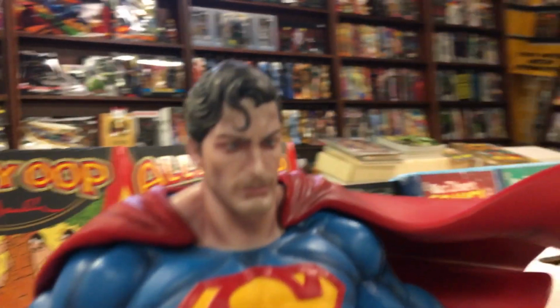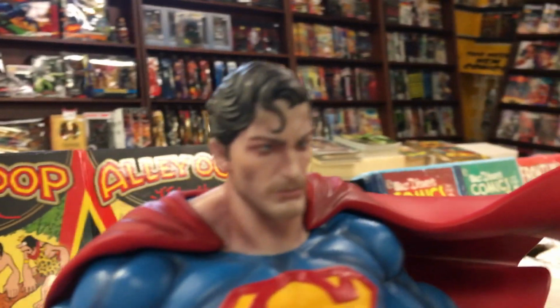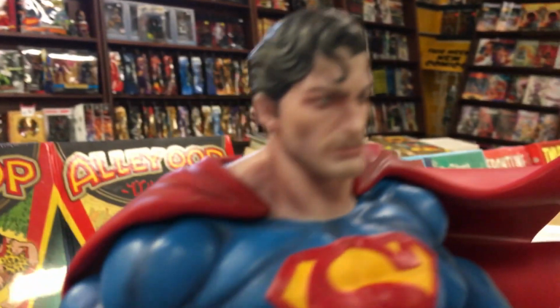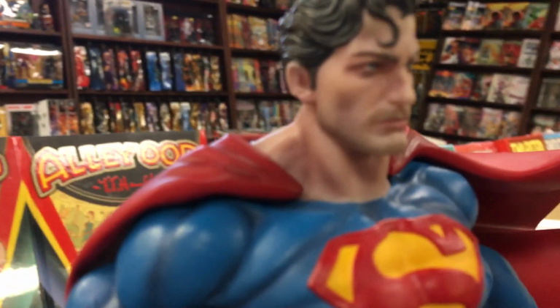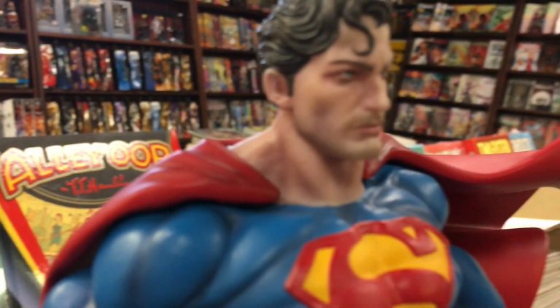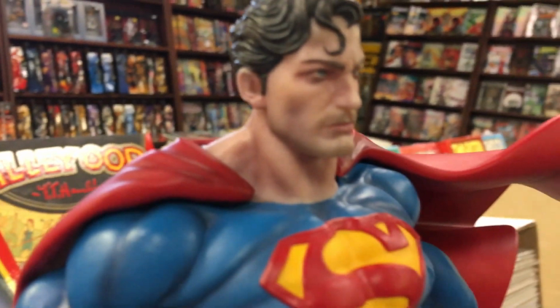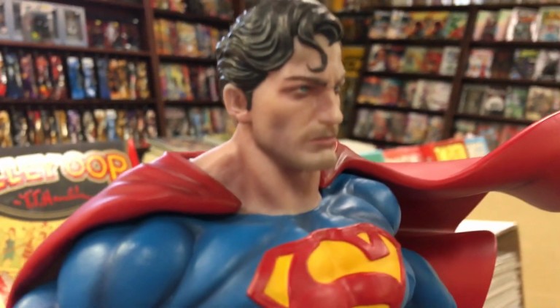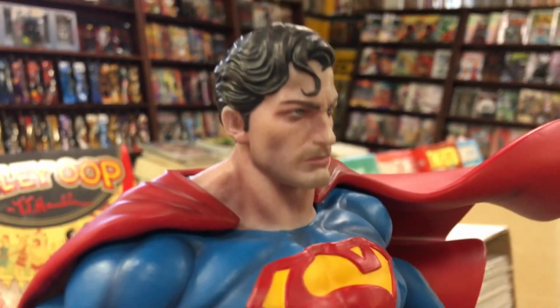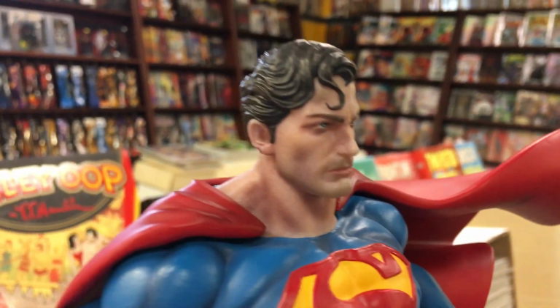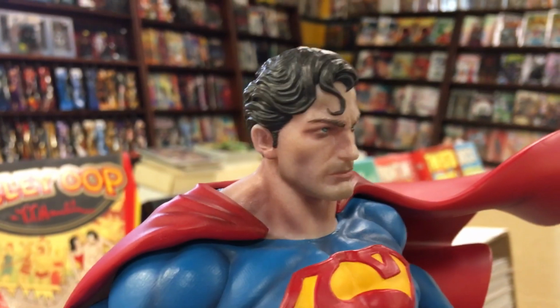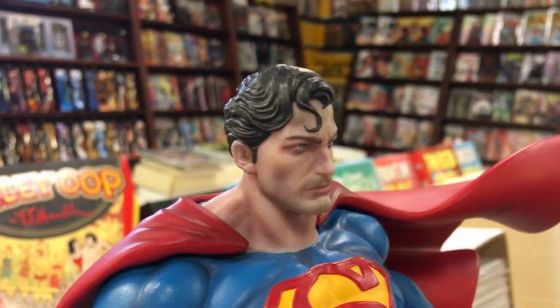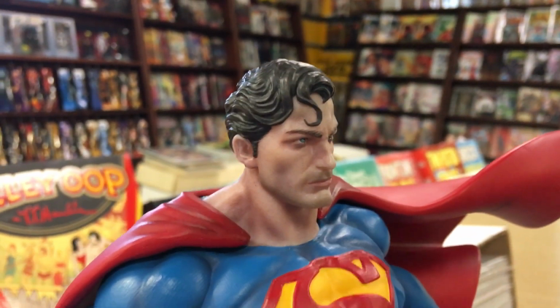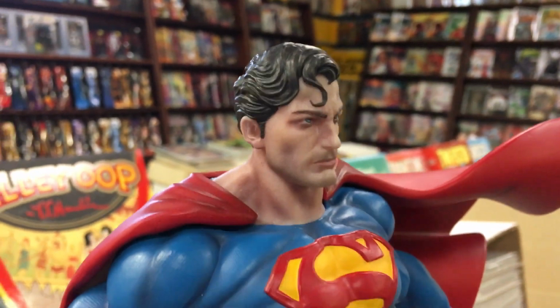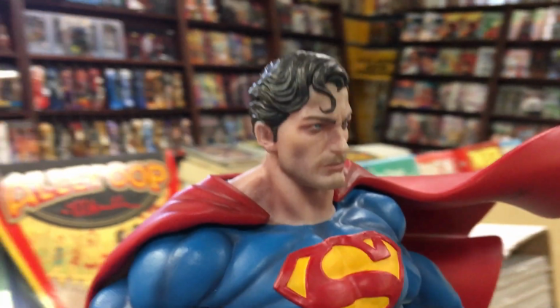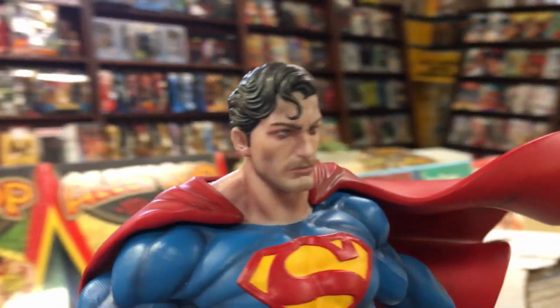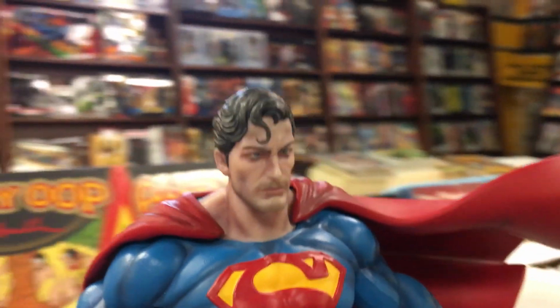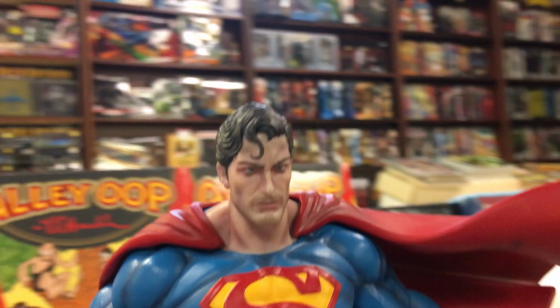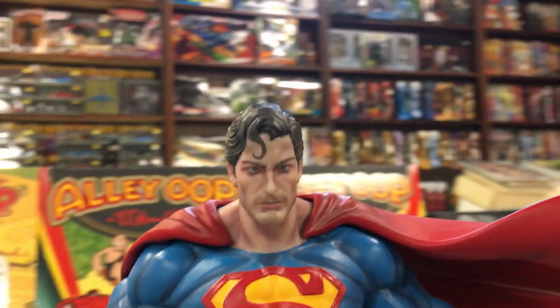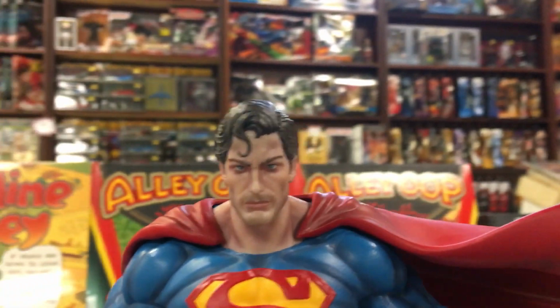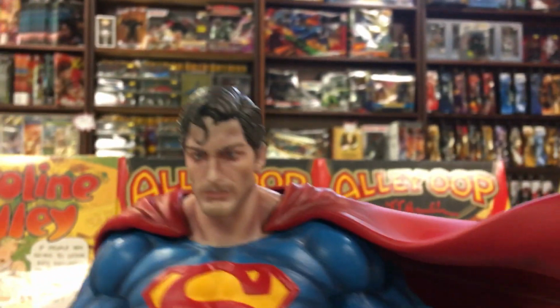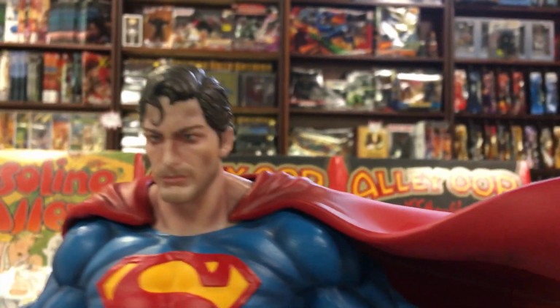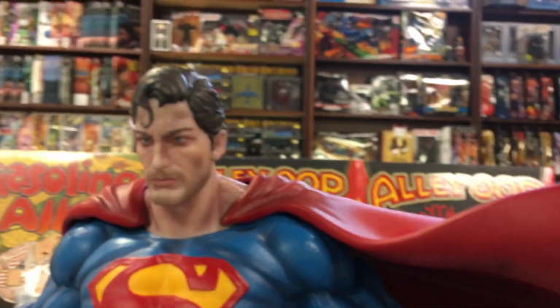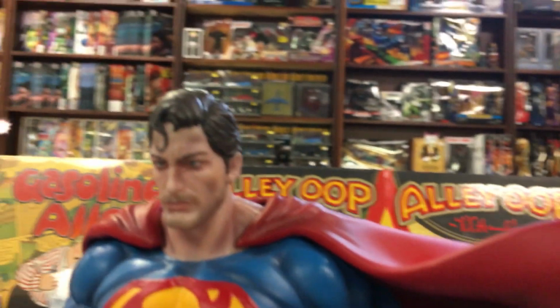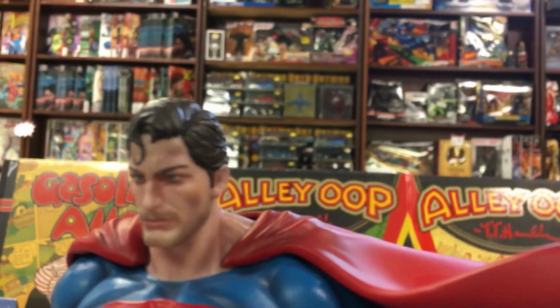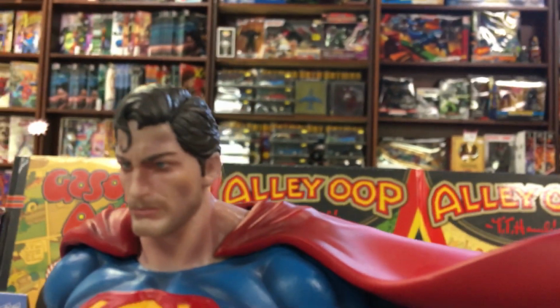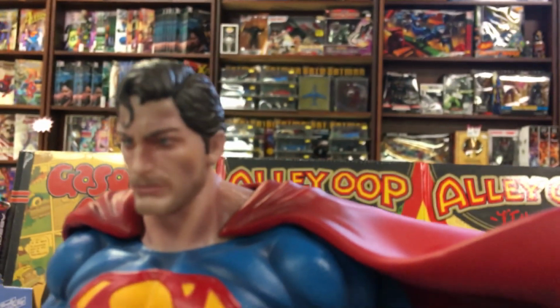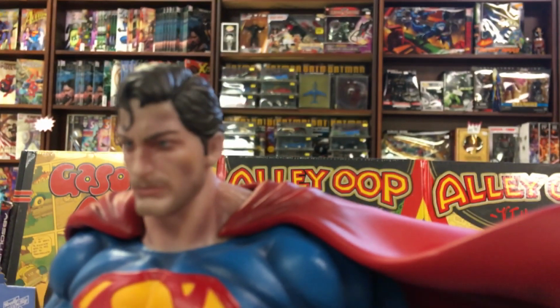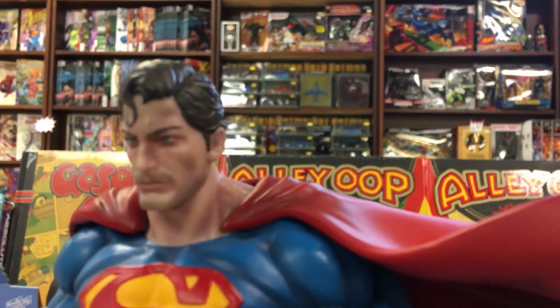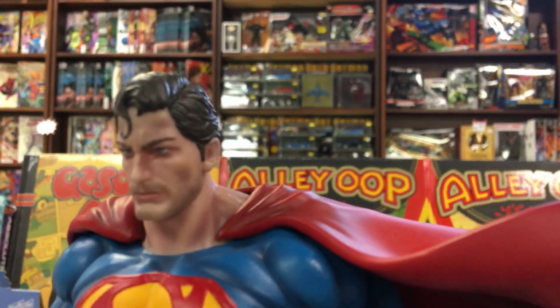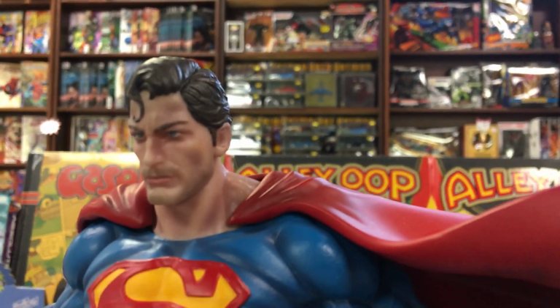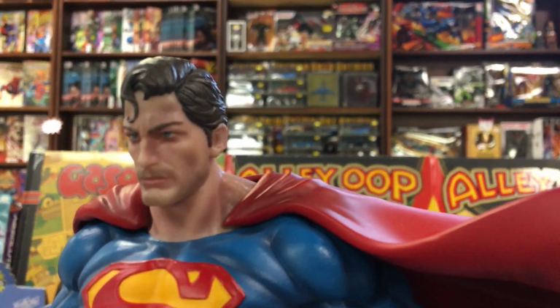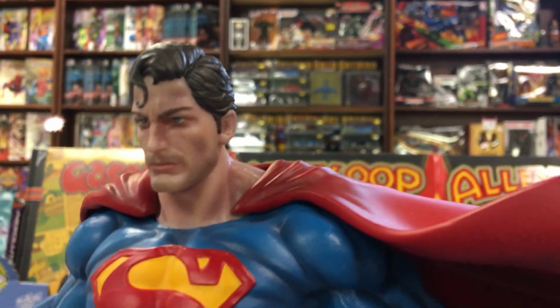Which actually looks a little bit better than the angry head. But still, I don't know if you can see it, but the flesh tones are just a little off.